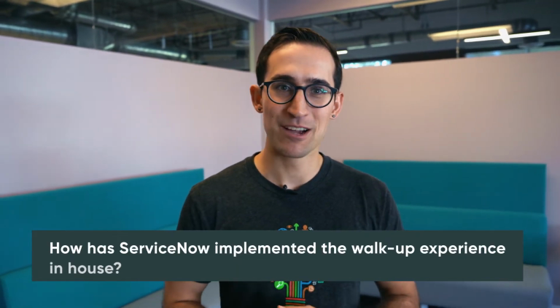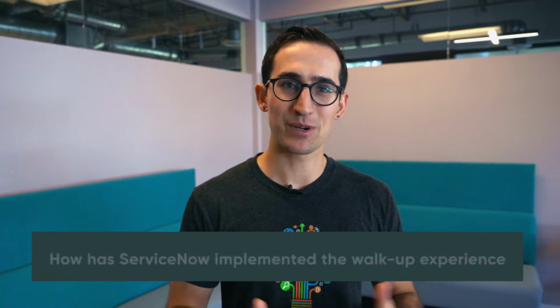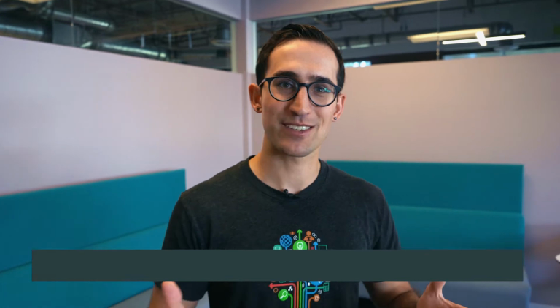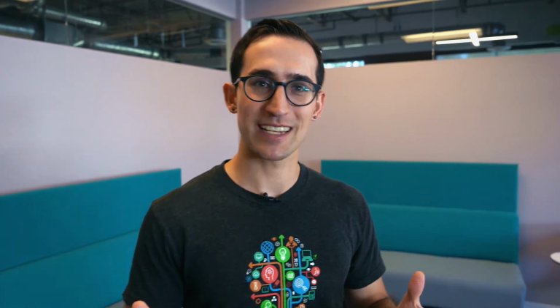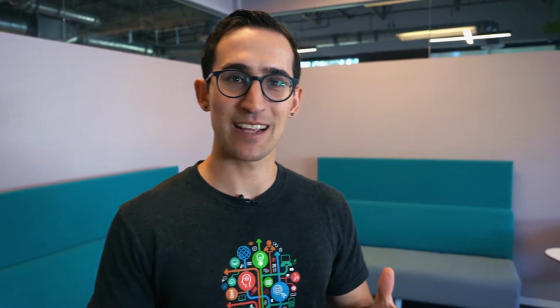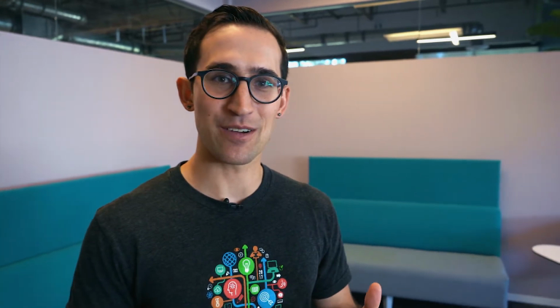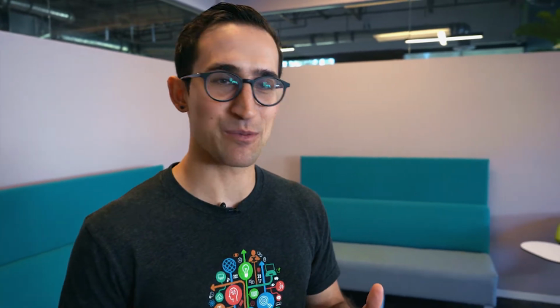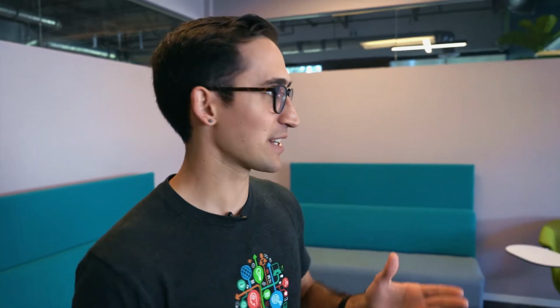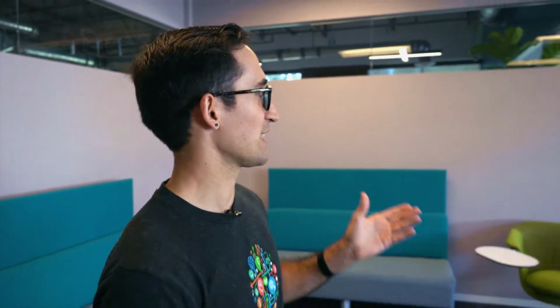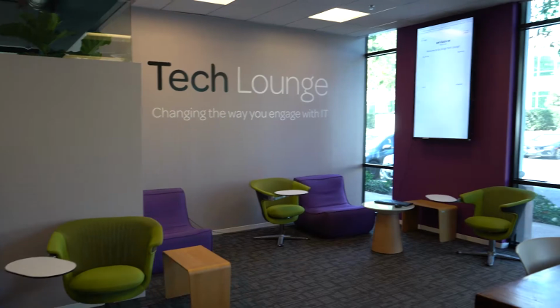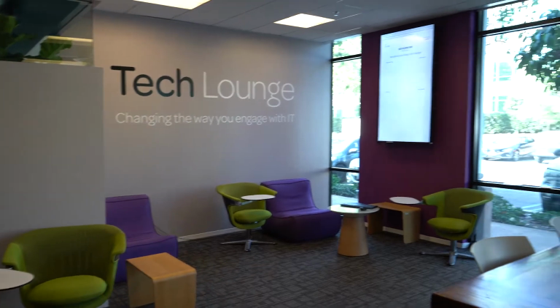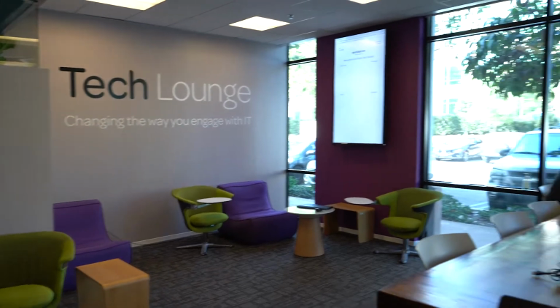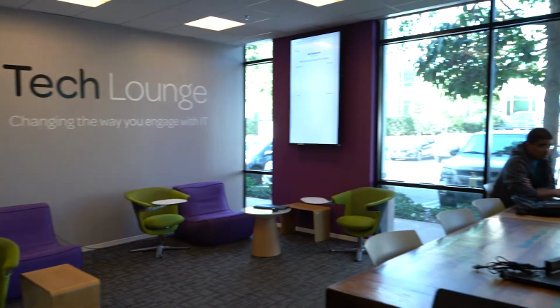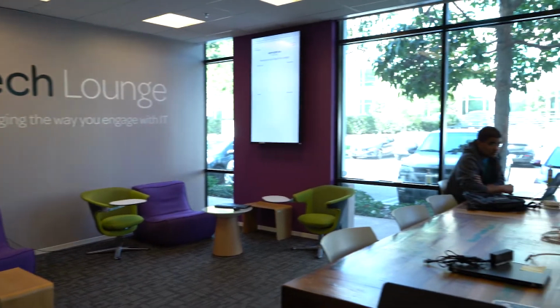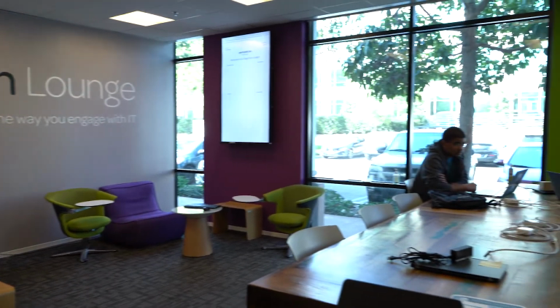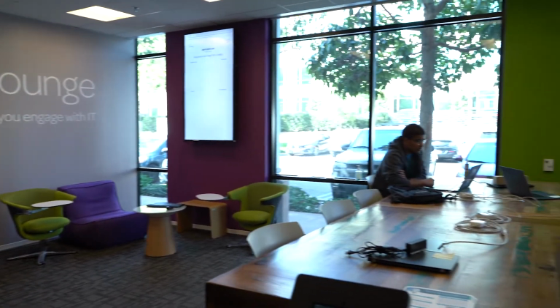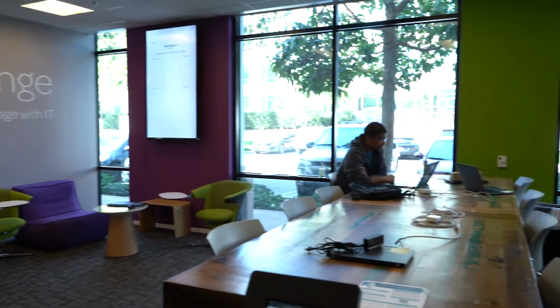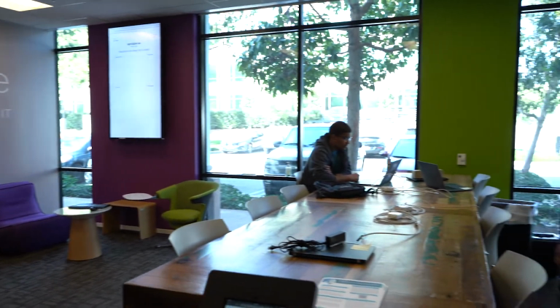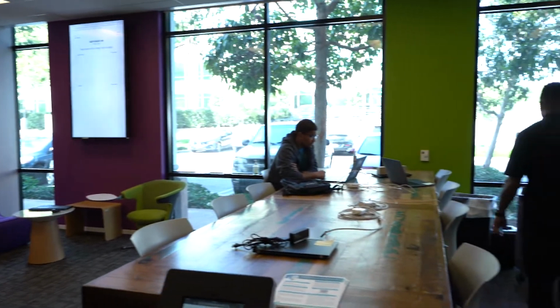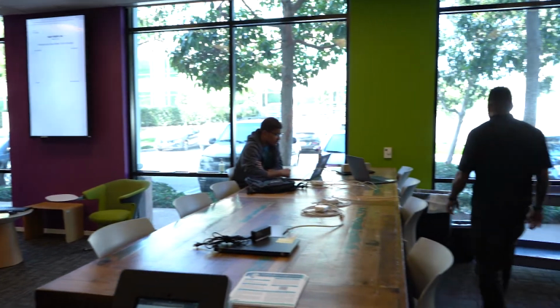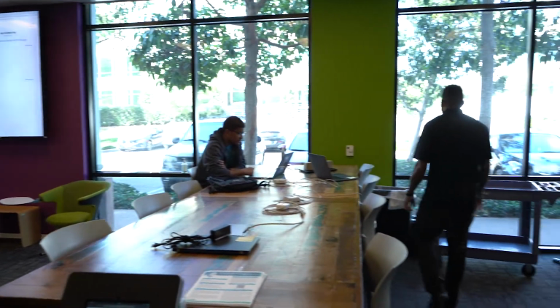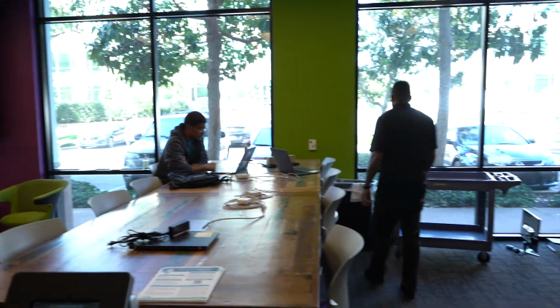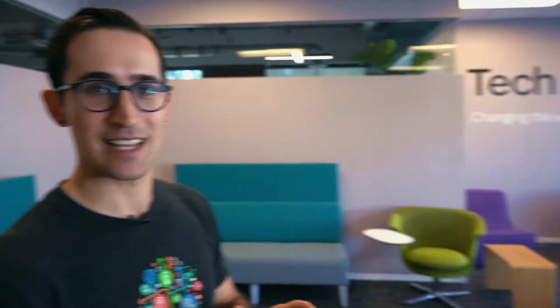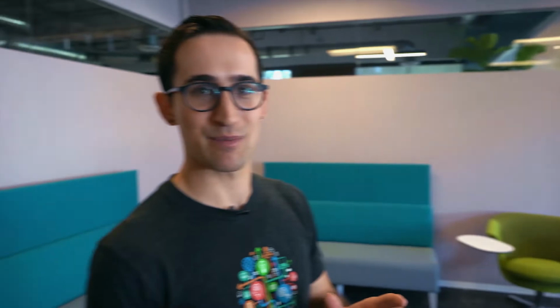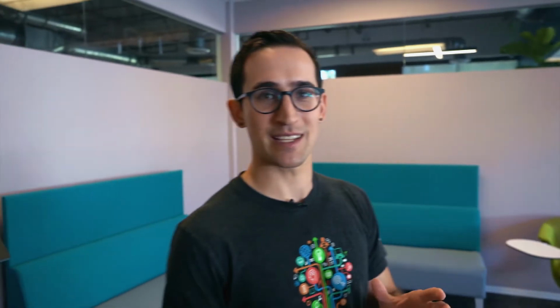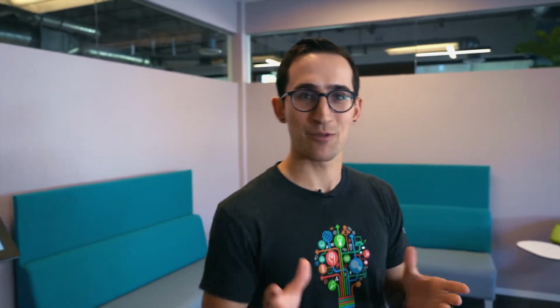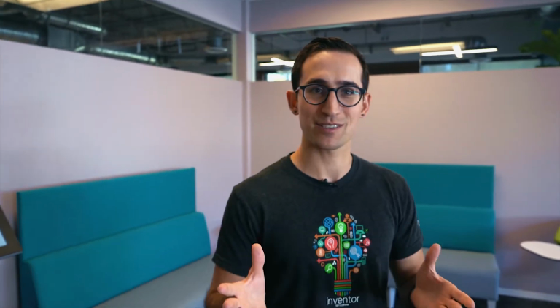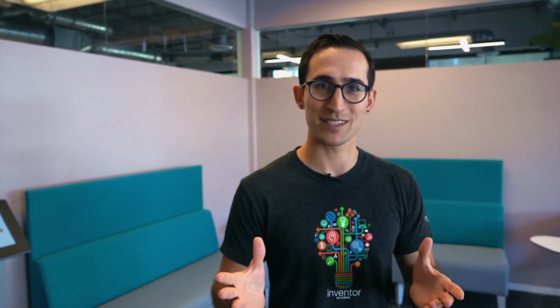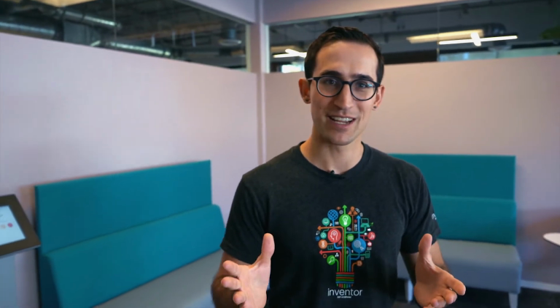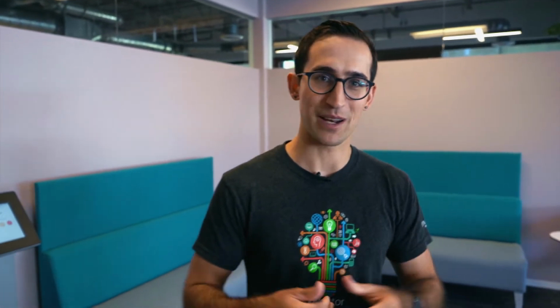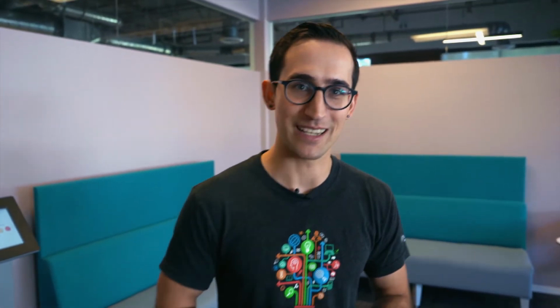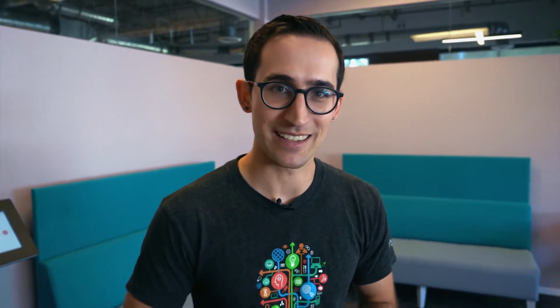We're here in San Diego in the ServiceNow tech lounge, which is a vibrant space that allows me to get quick service when I need it.